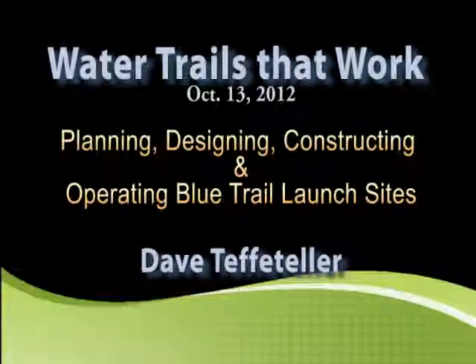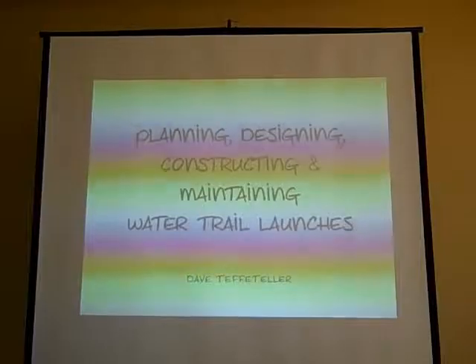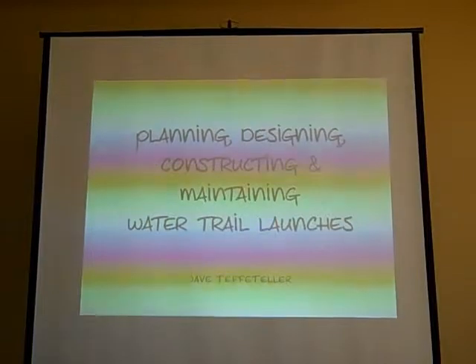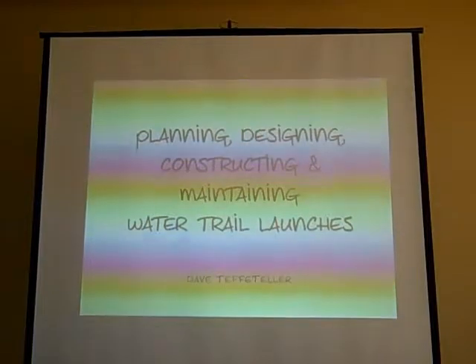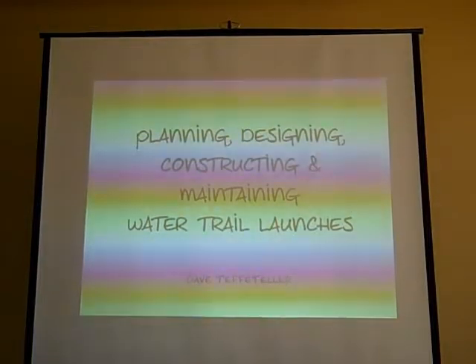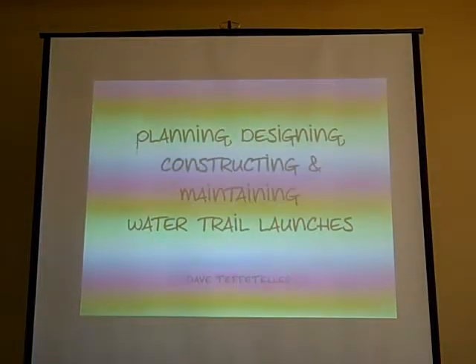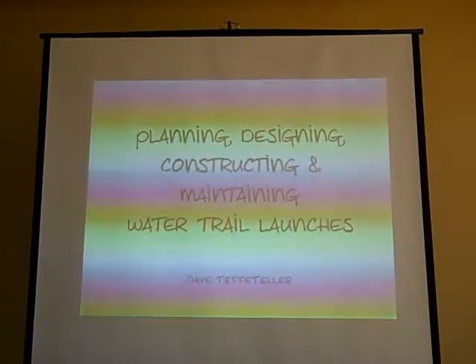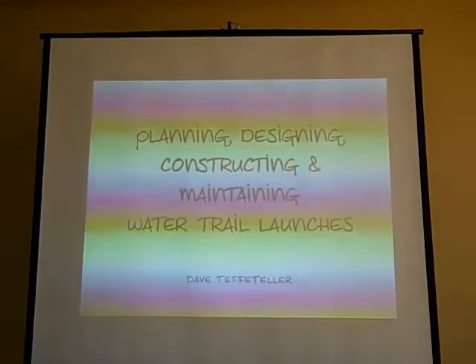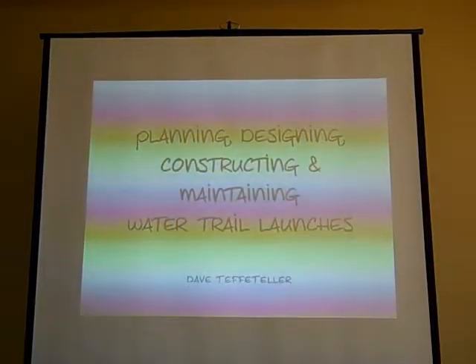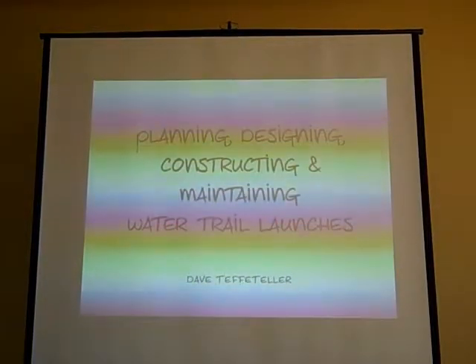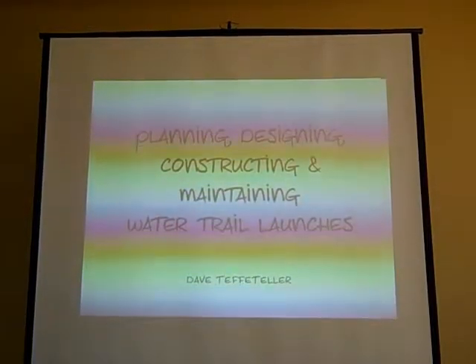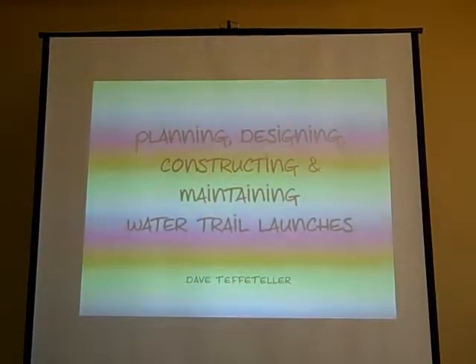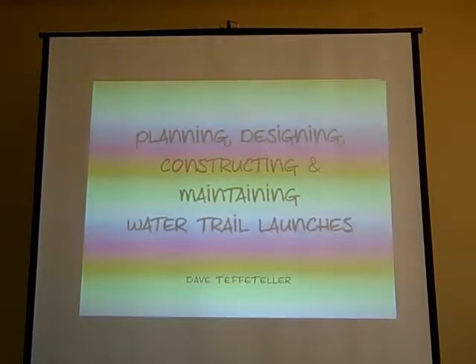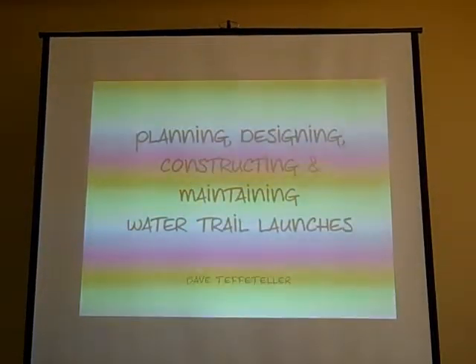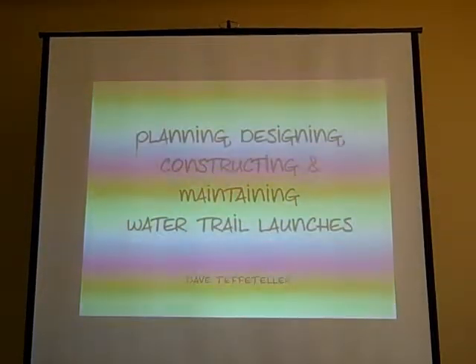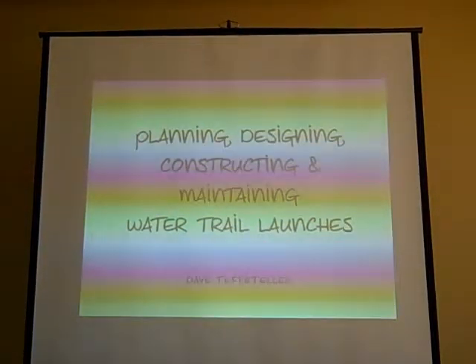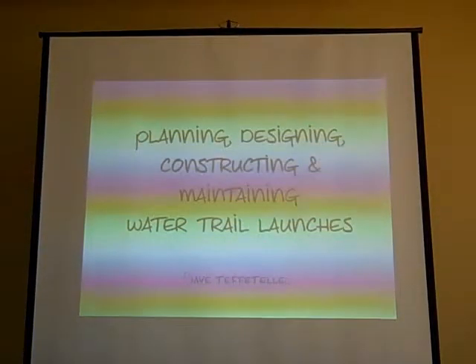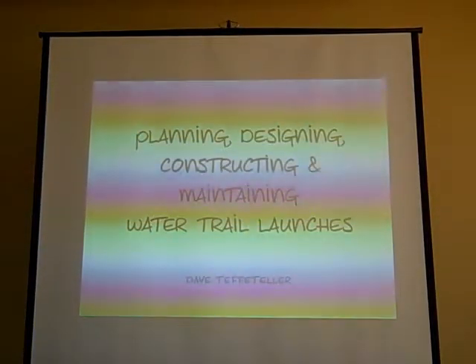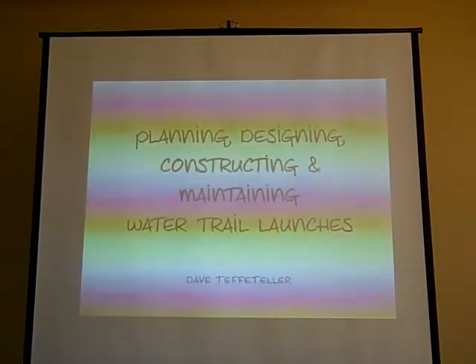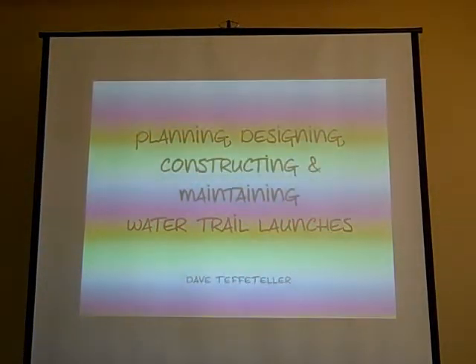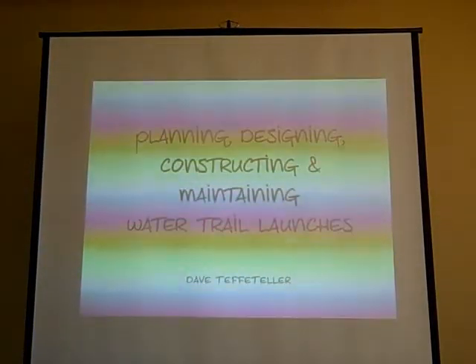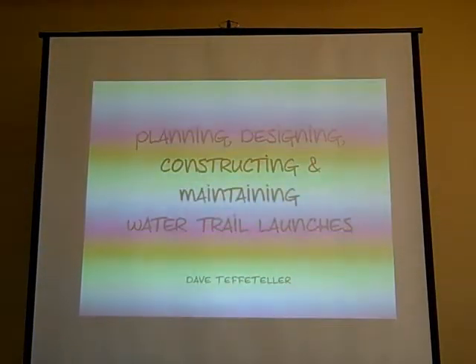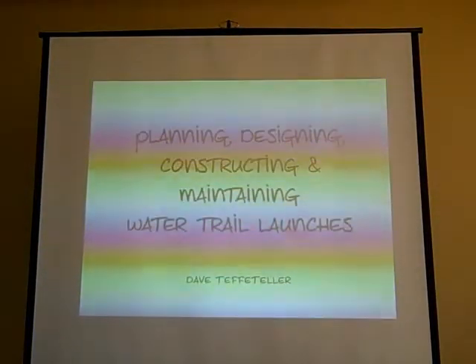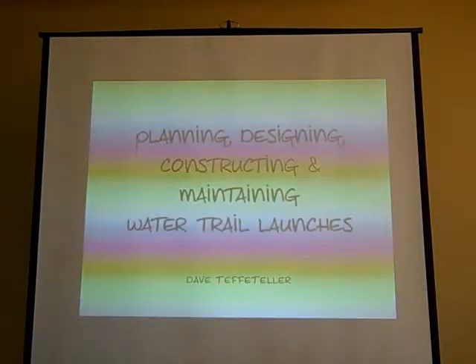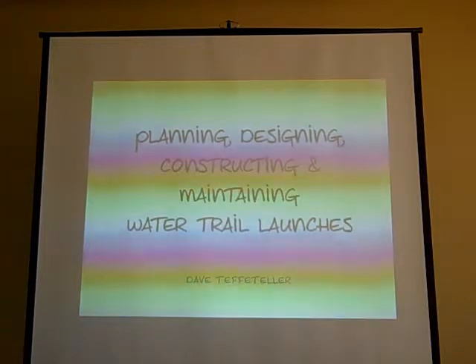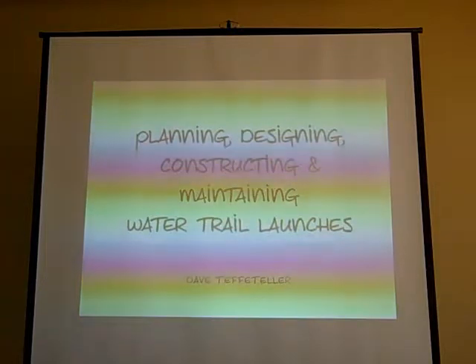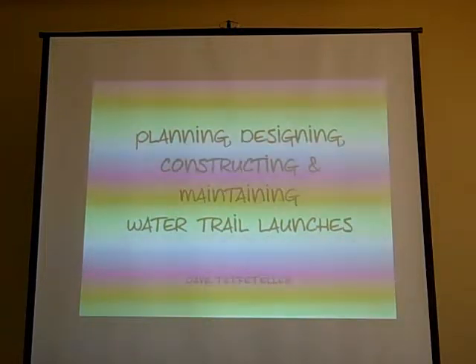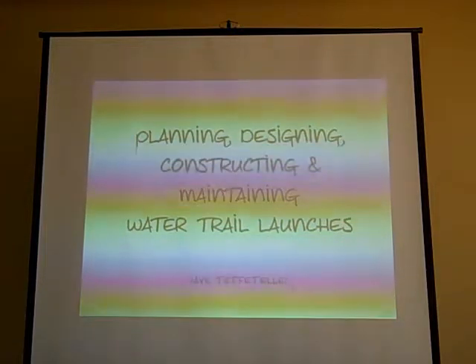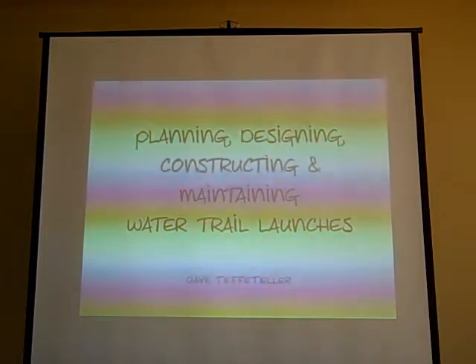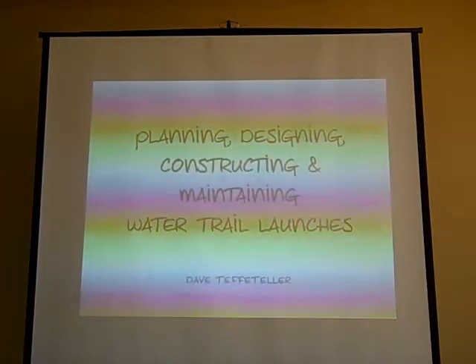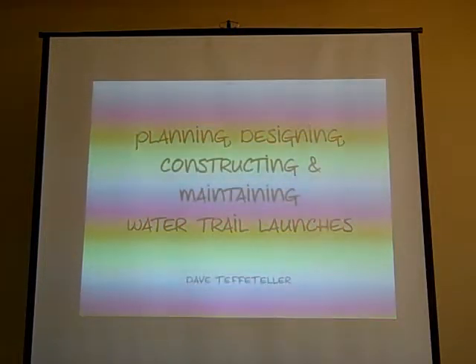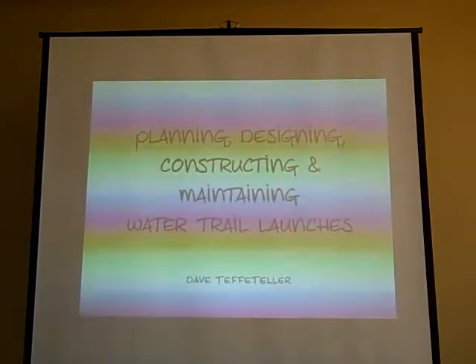Hi, I'm Dave T. Feller. How many of you have actually been involved in the building or design of a canoe launch?